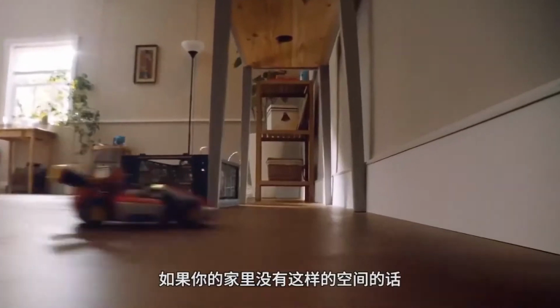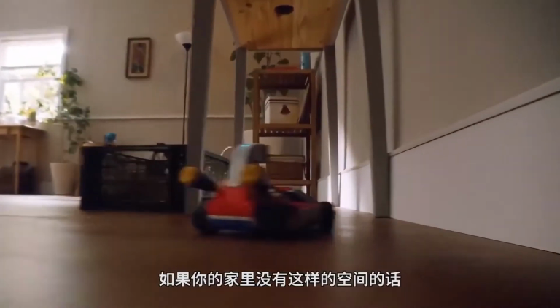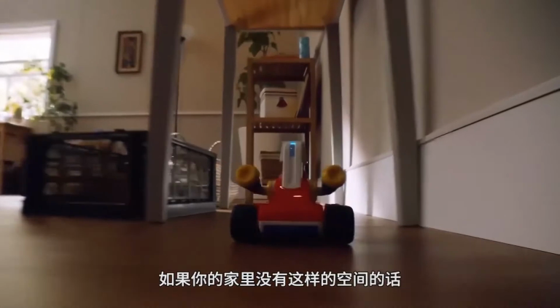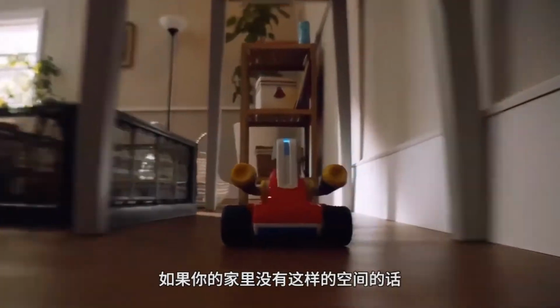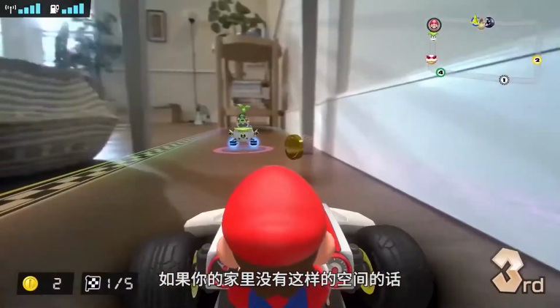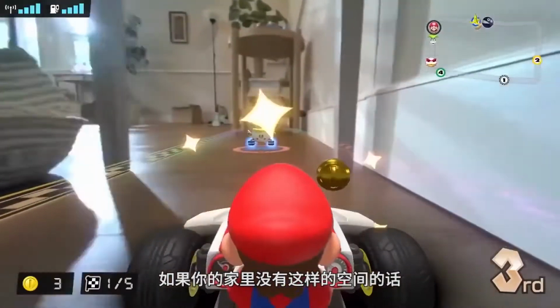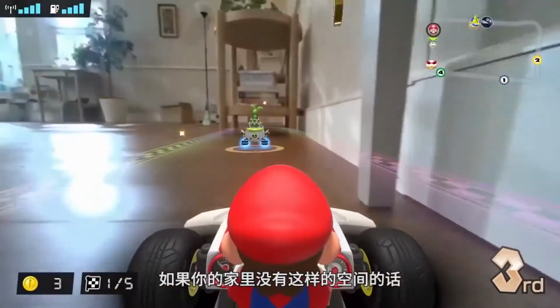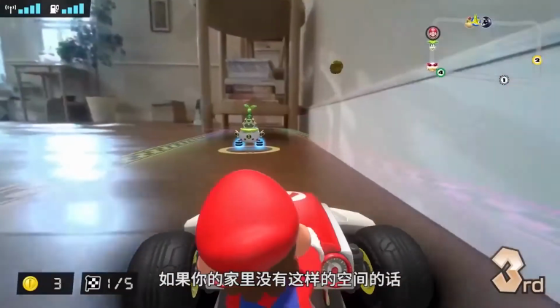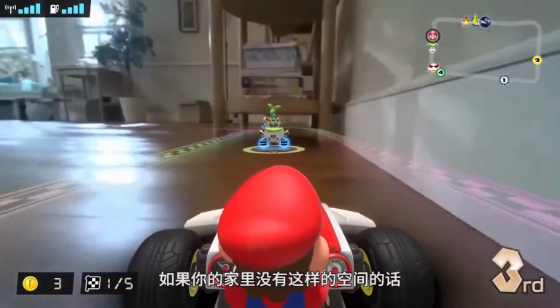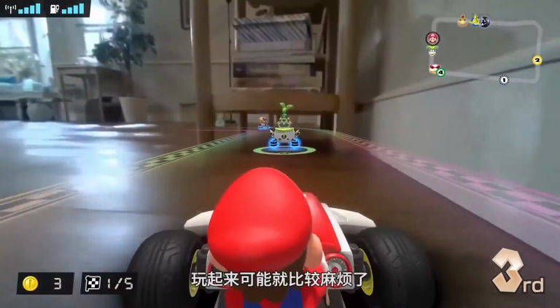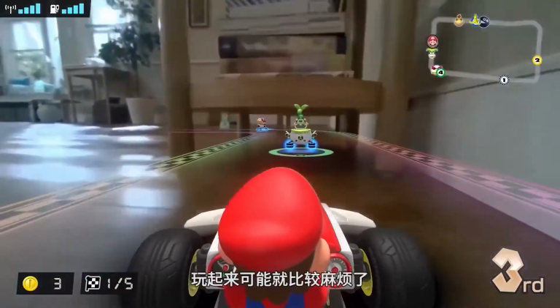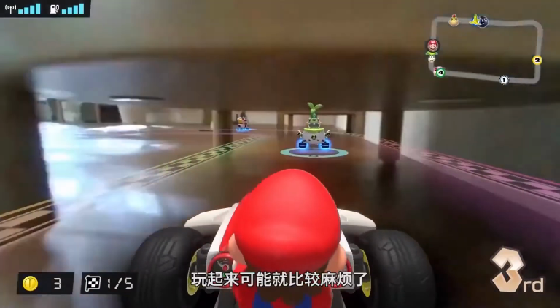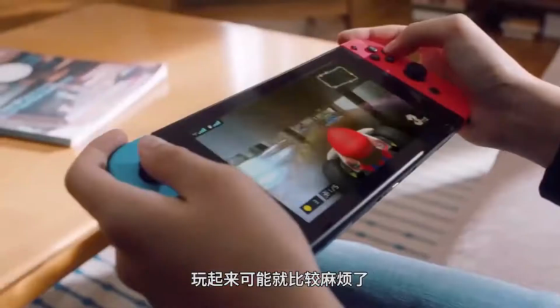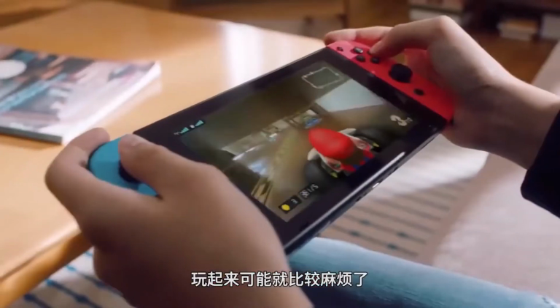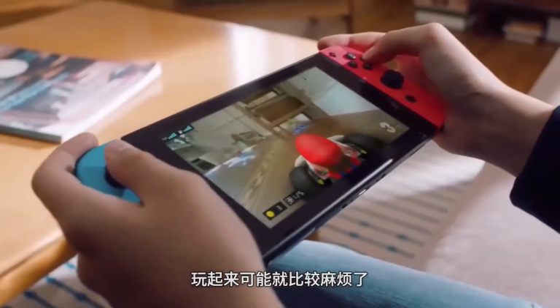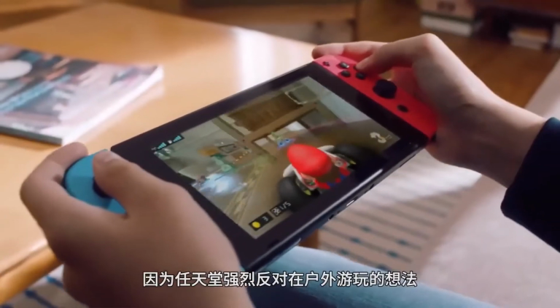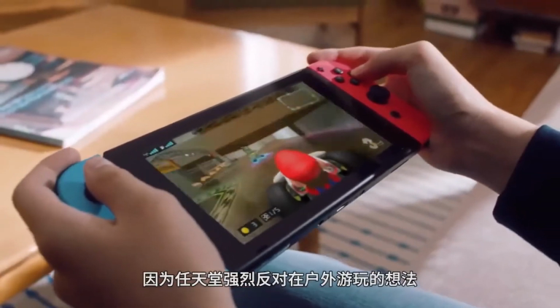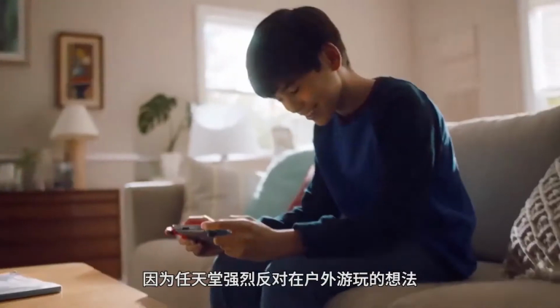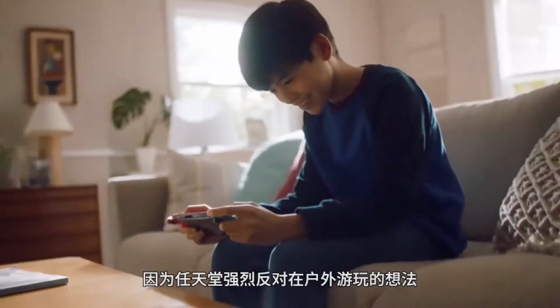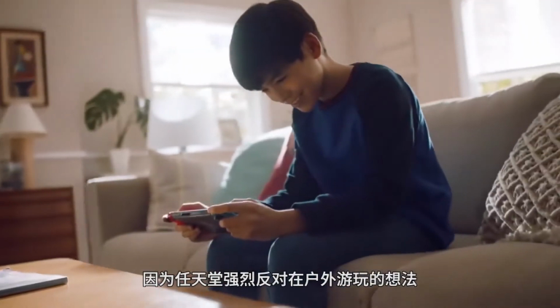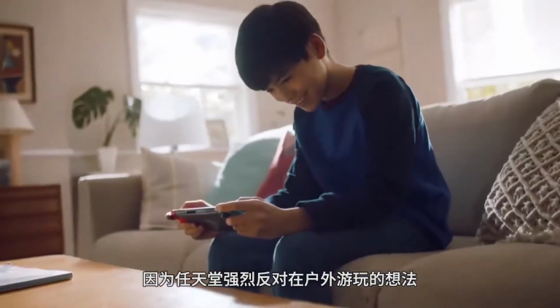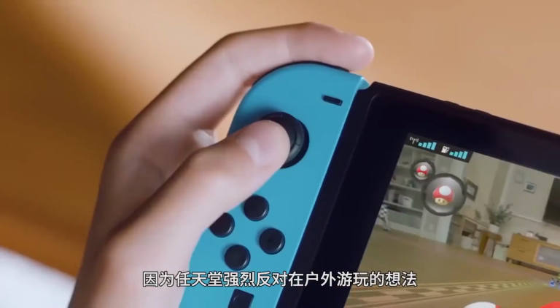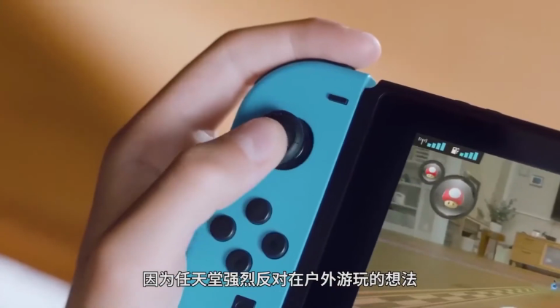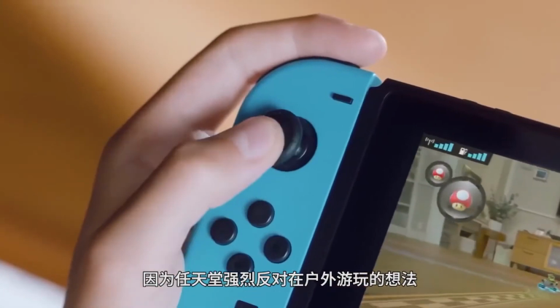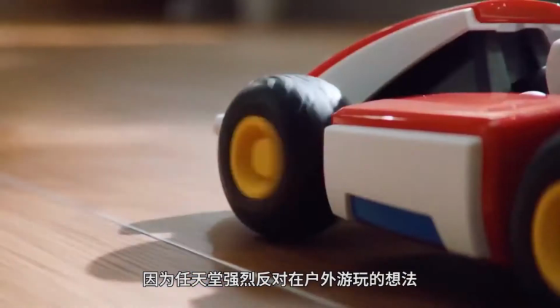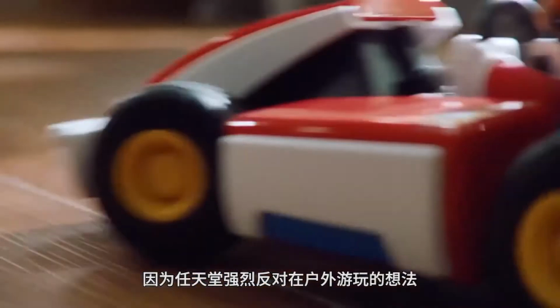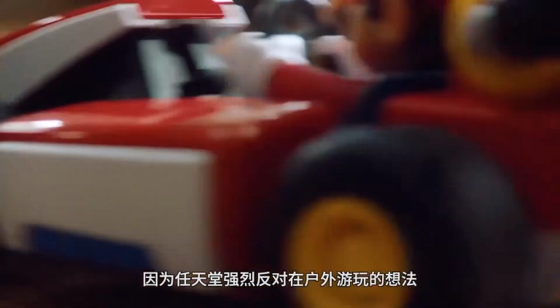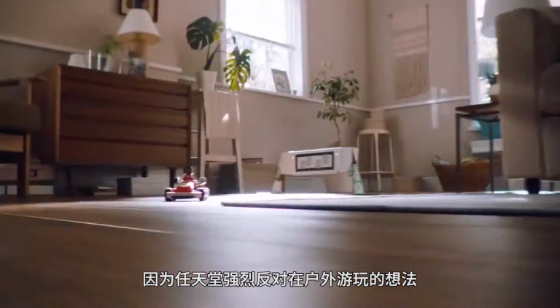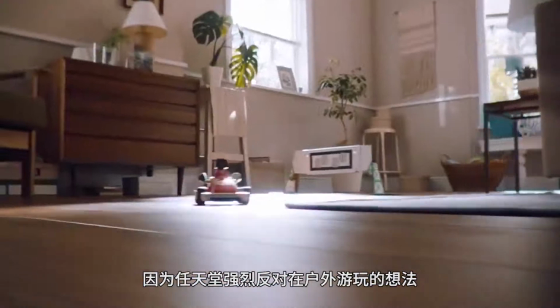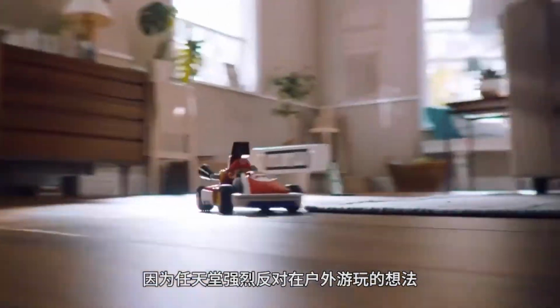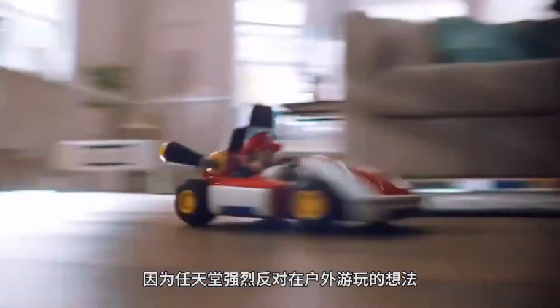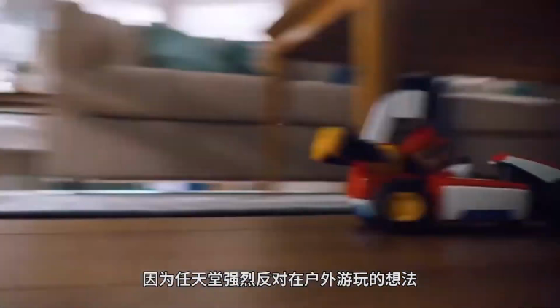If you don't have that kind of space in your house, then it may be tough, as Nintendo was vehemently against the thought of outside play.